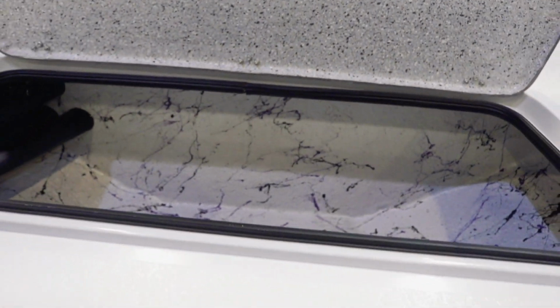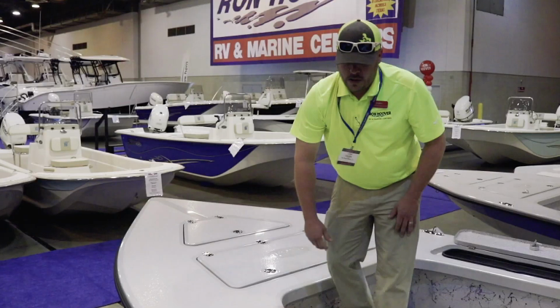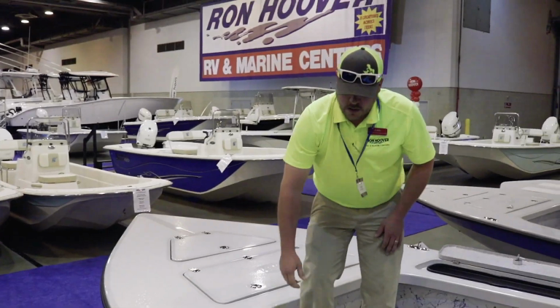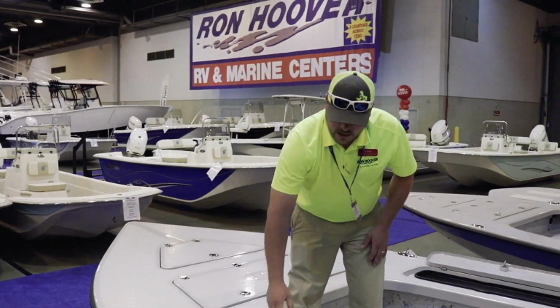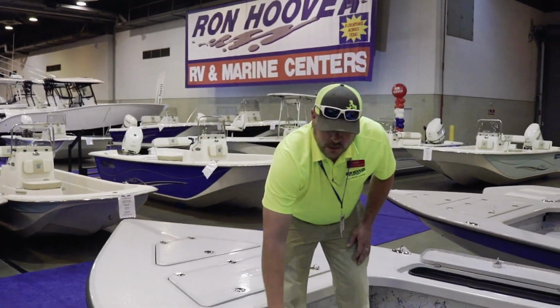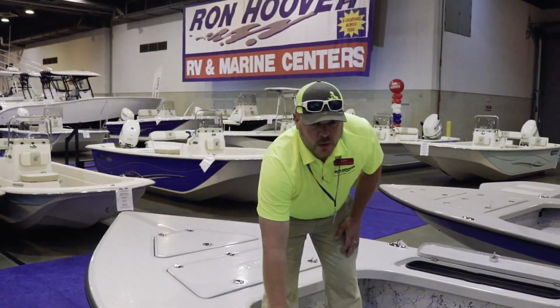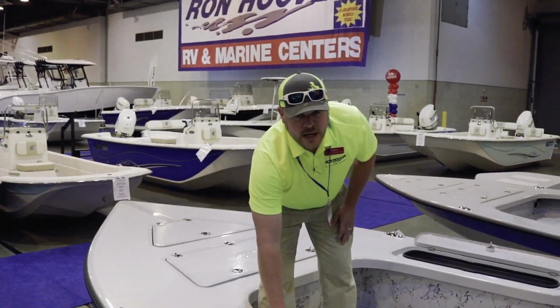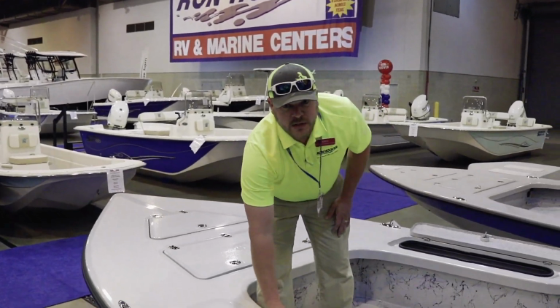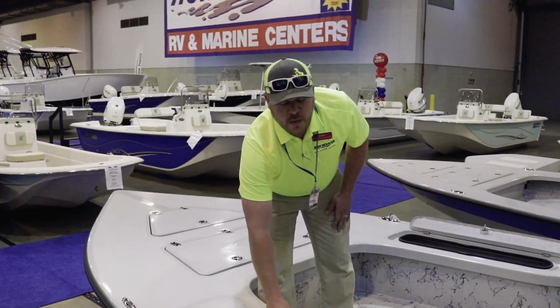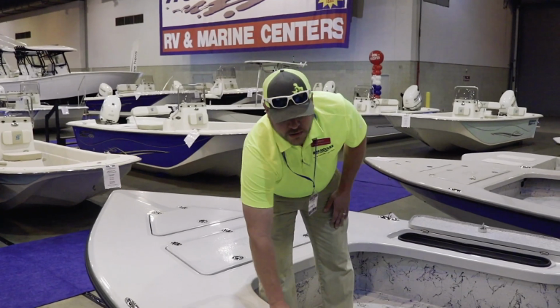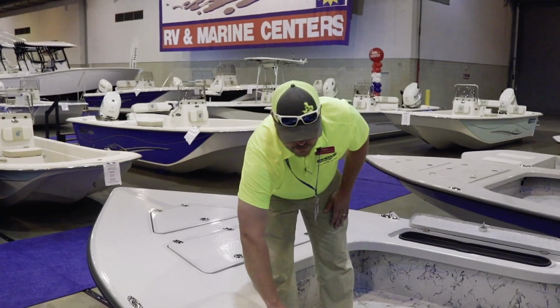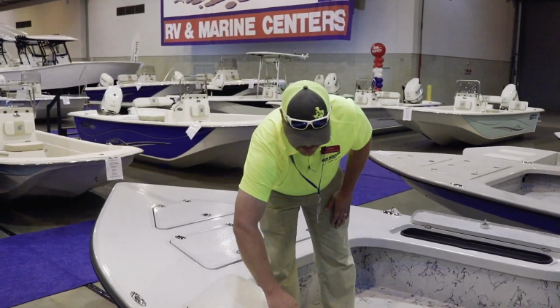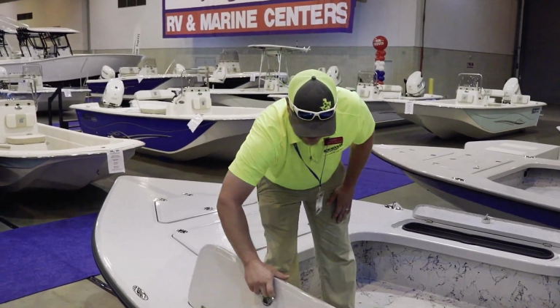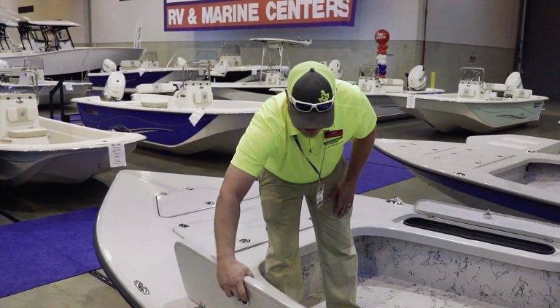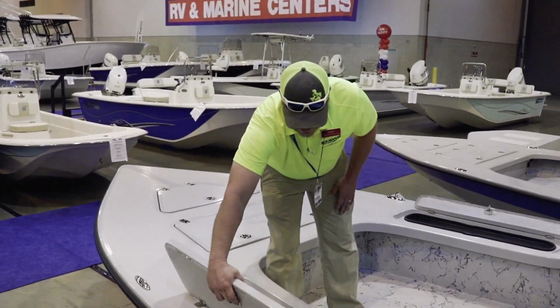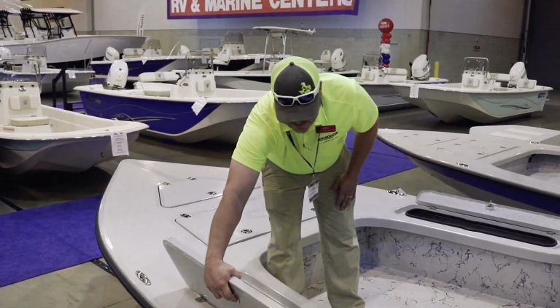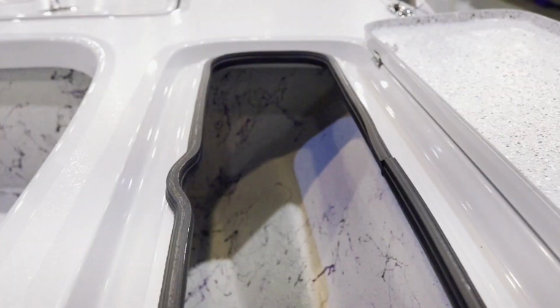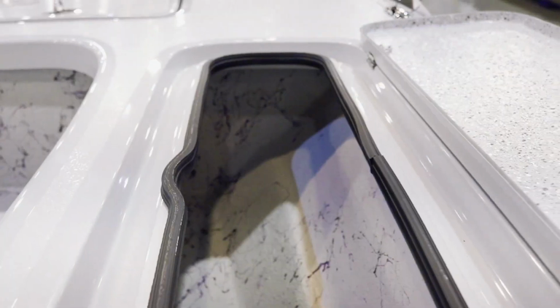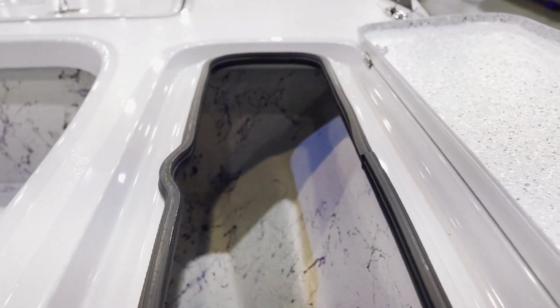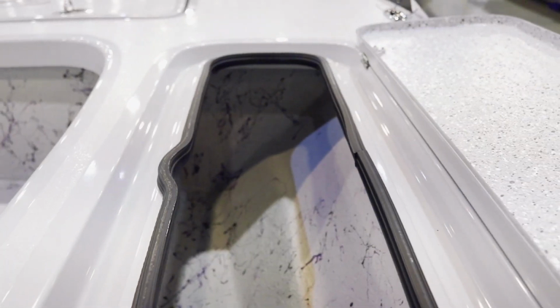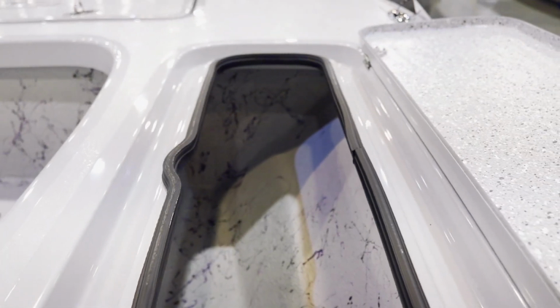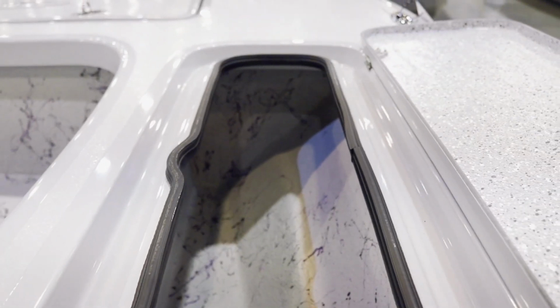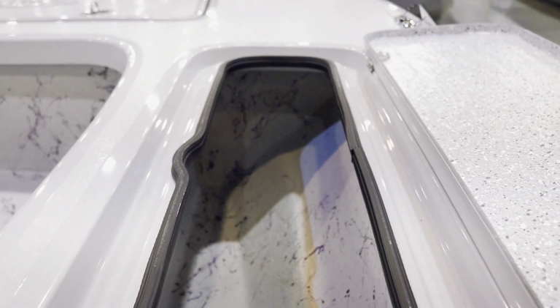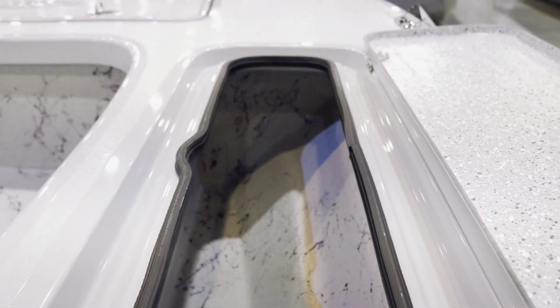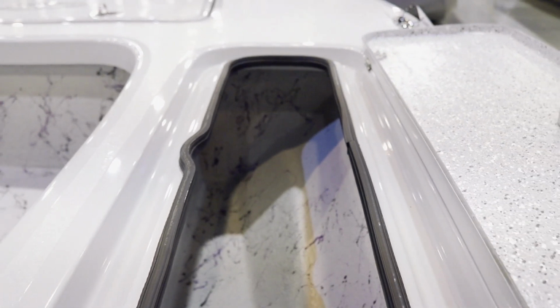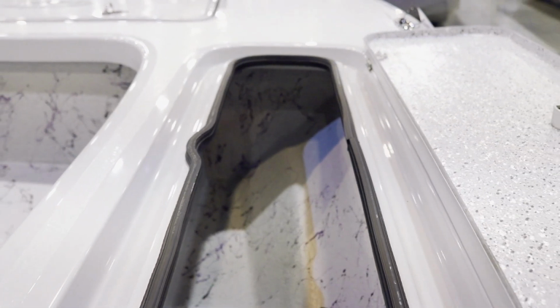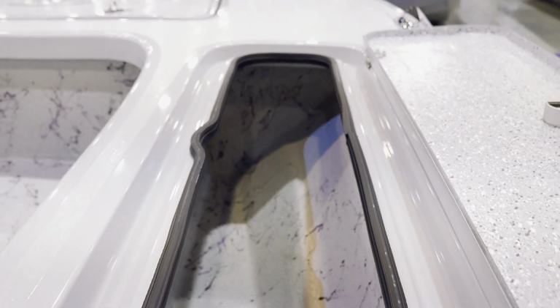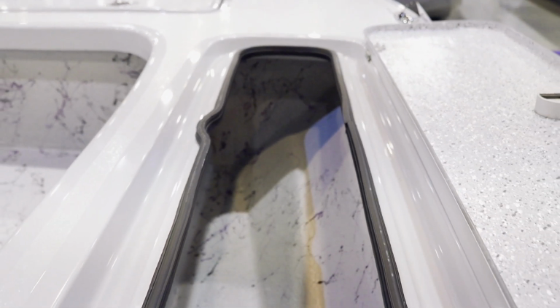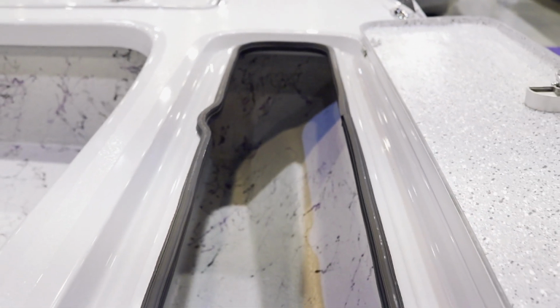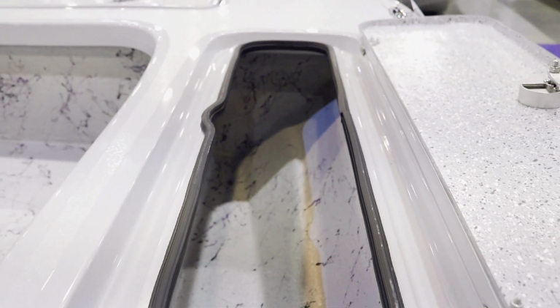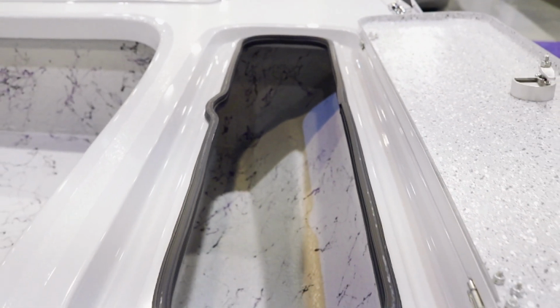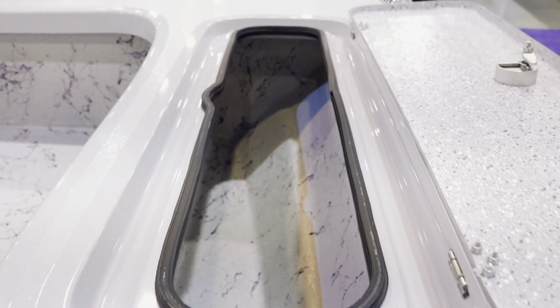You've got some great storage on both sides, and you've got four rod holders in each gunnel.